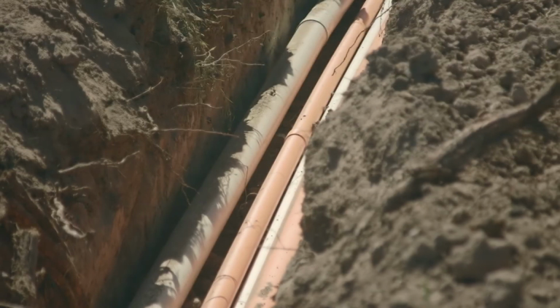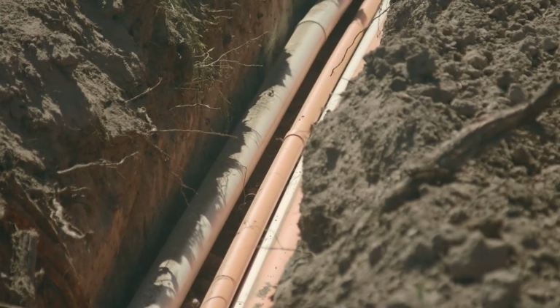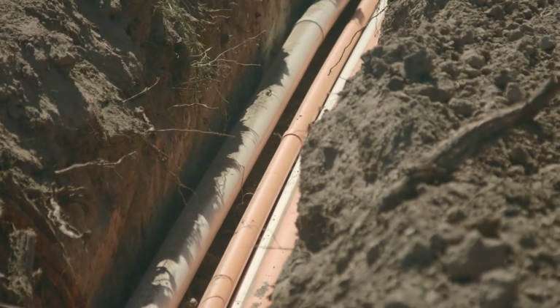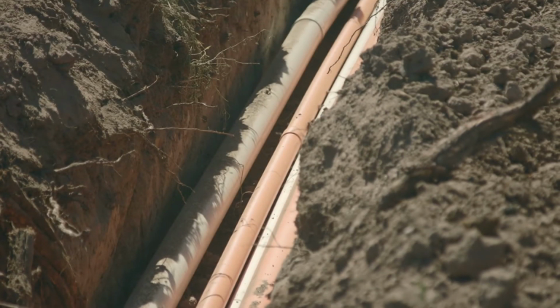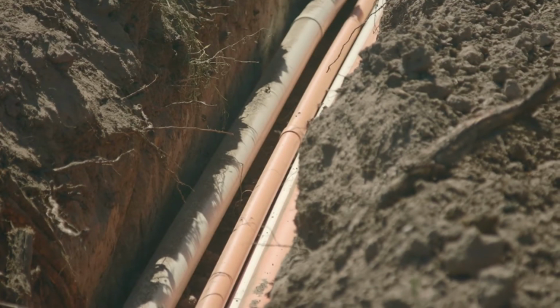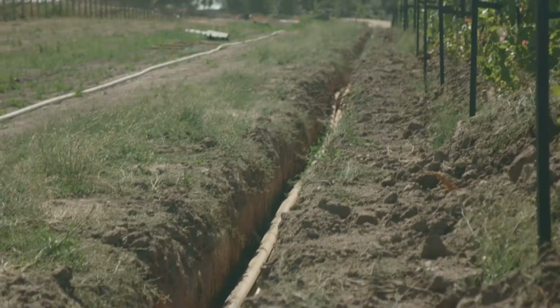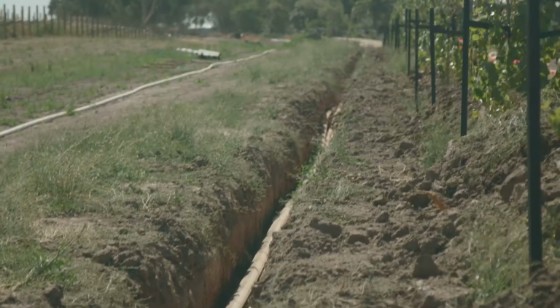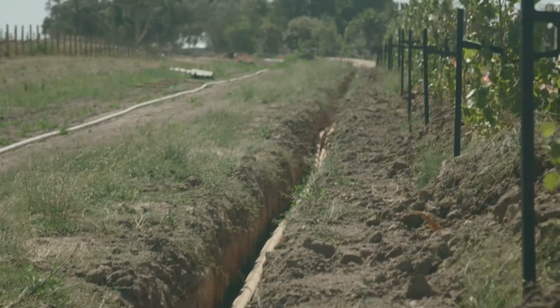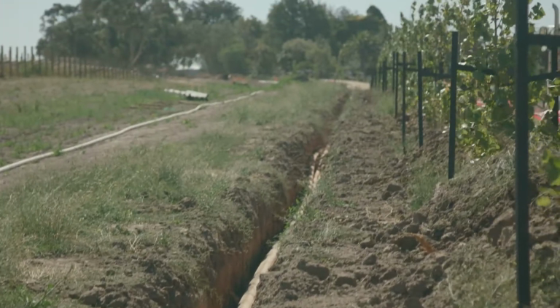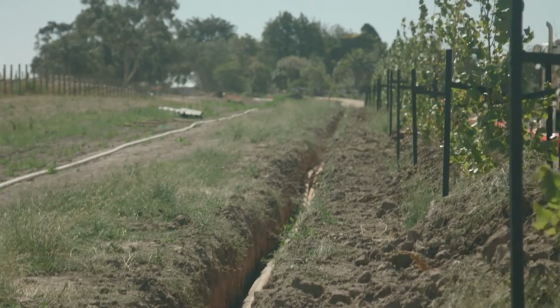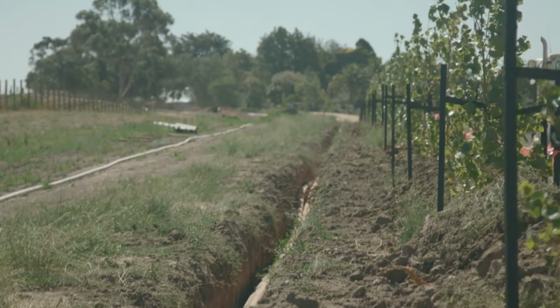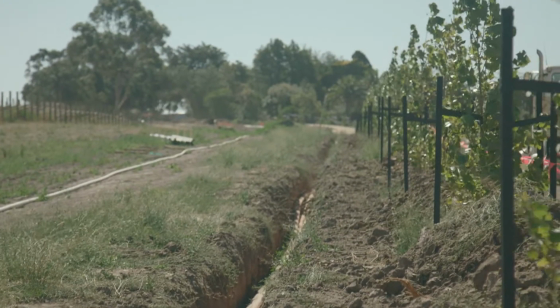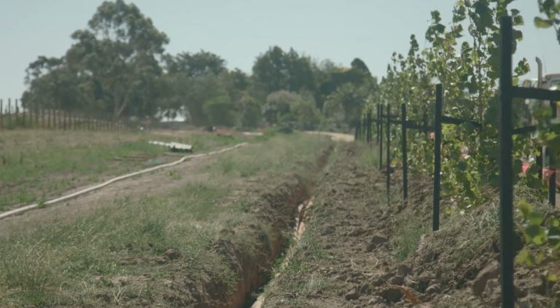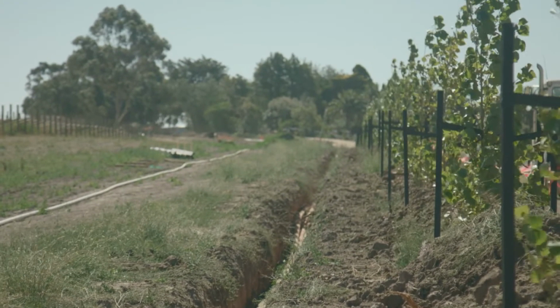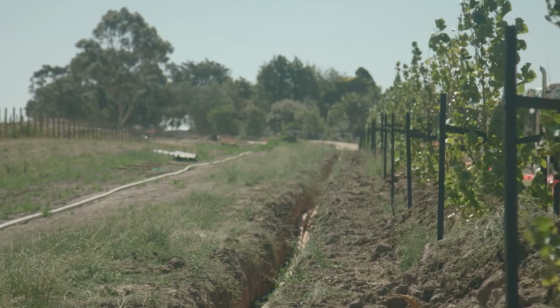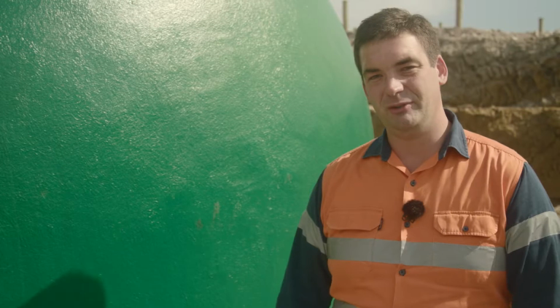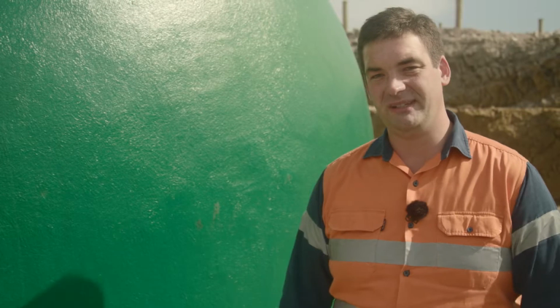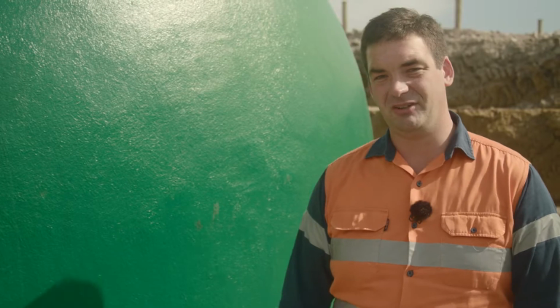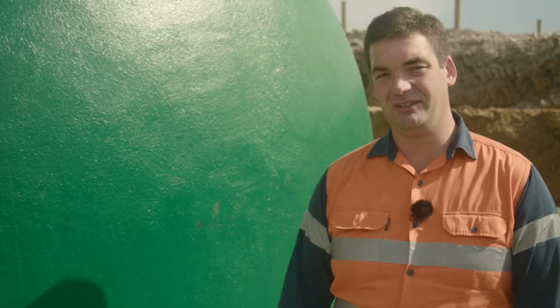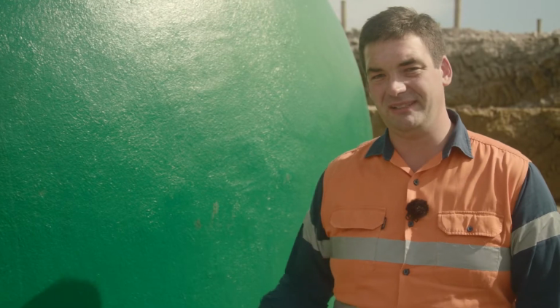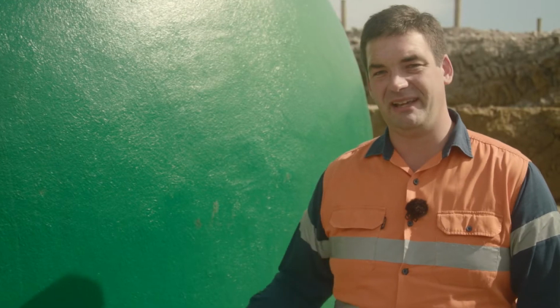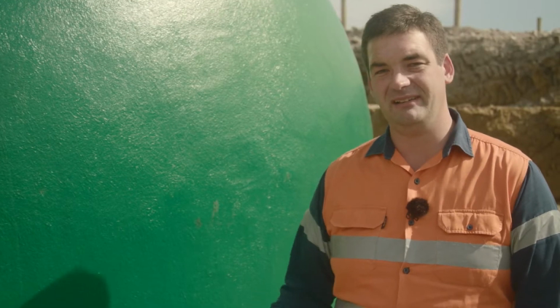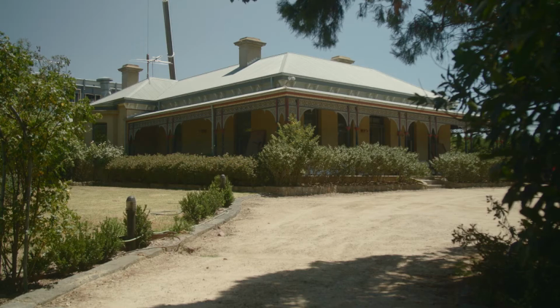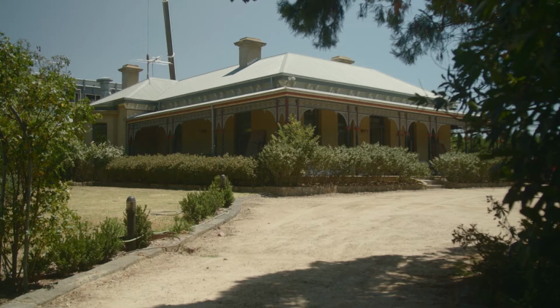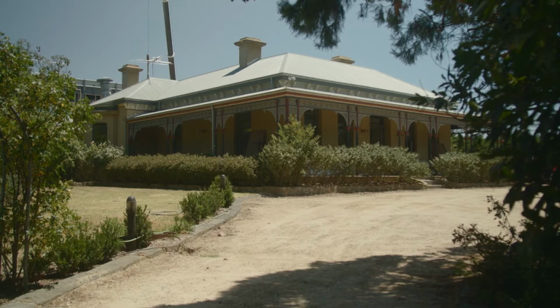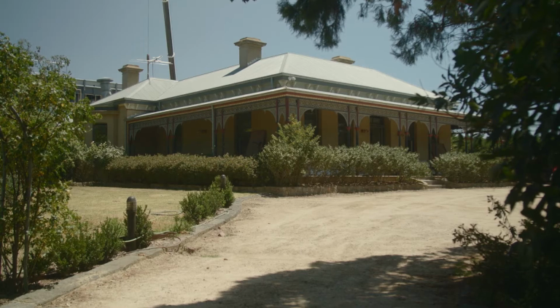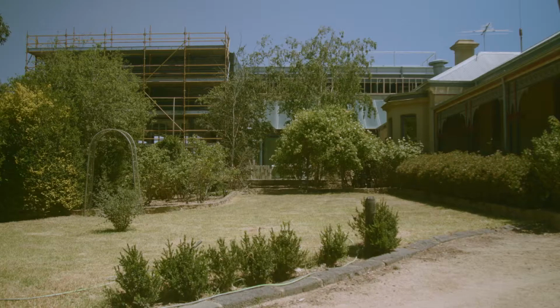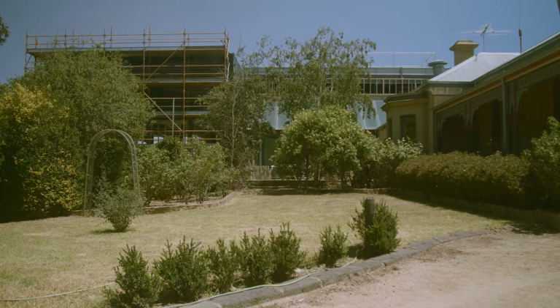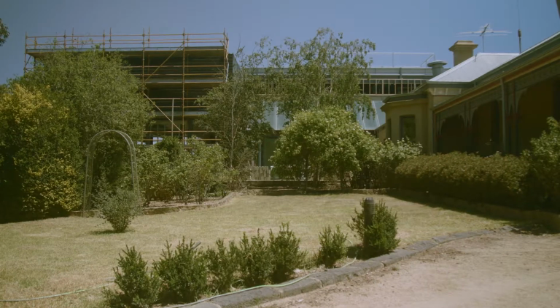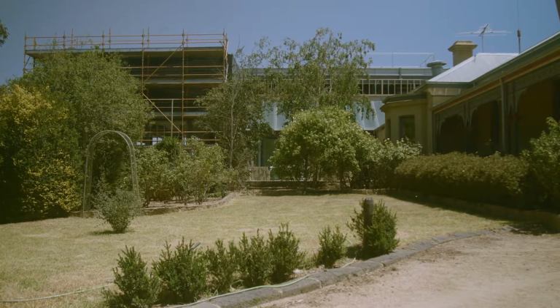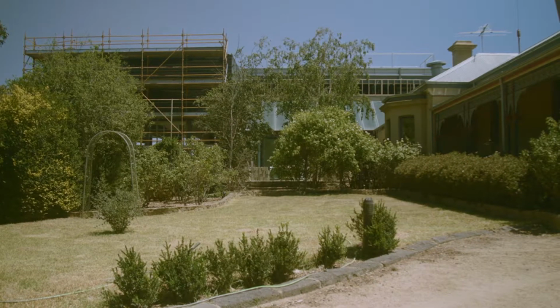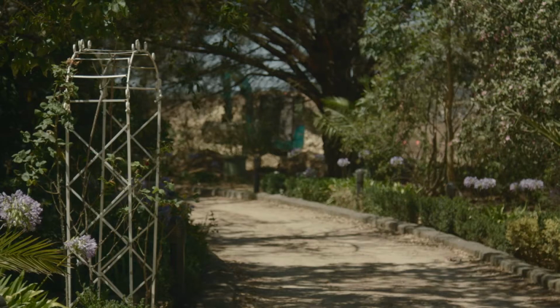We're taking water from the main and then putting in a pumping system, which we're designing along with this tank, to deliver water up to the Marnong Estate.